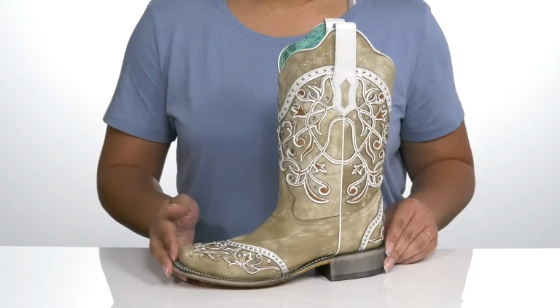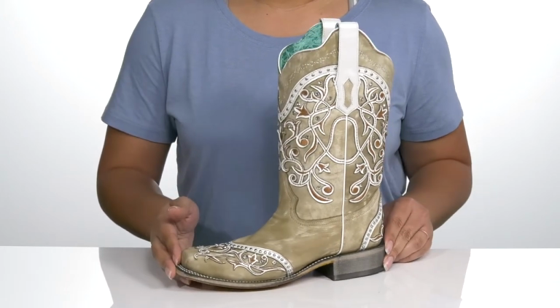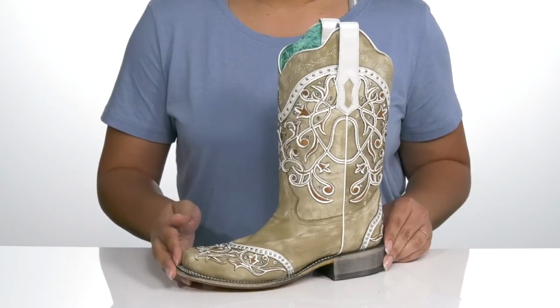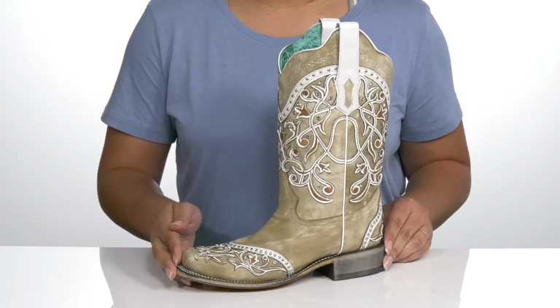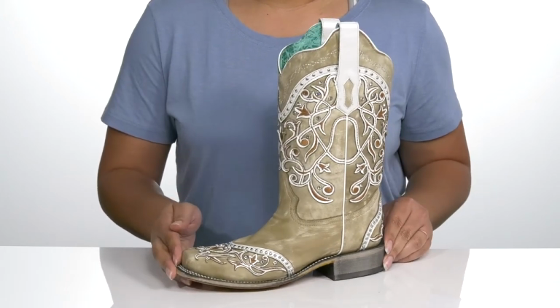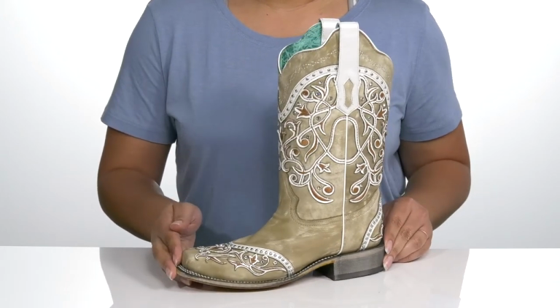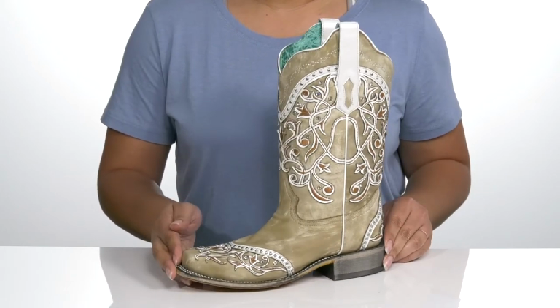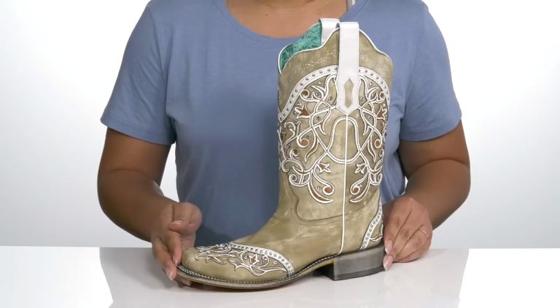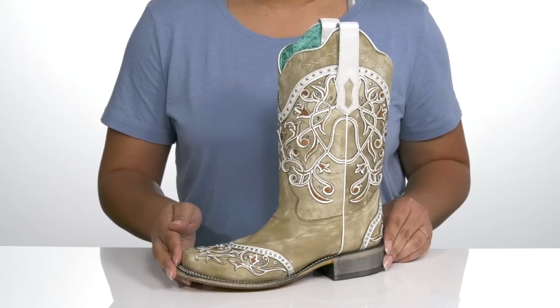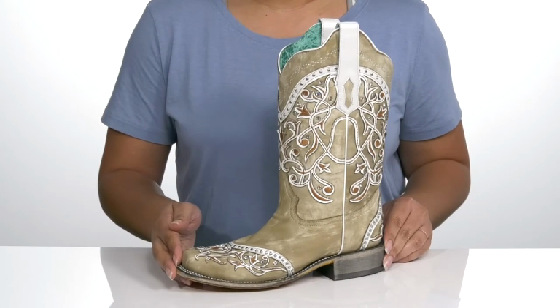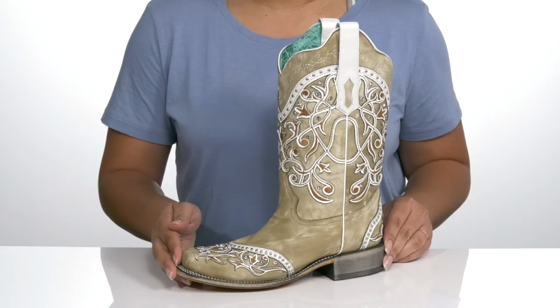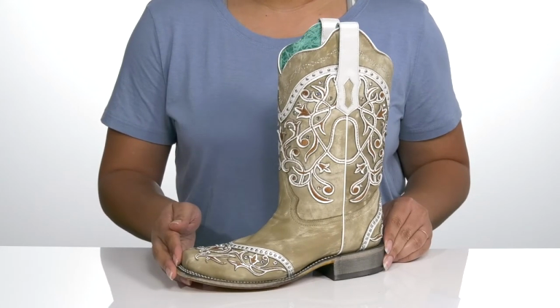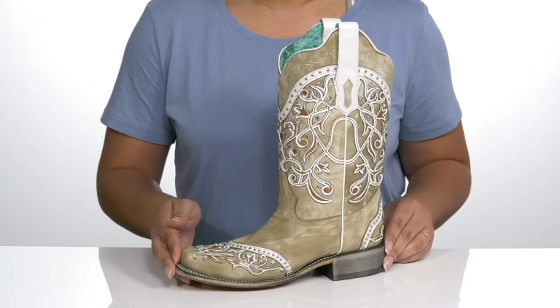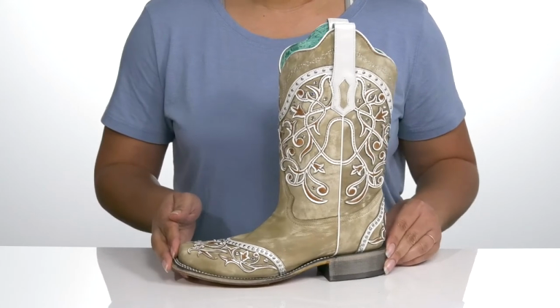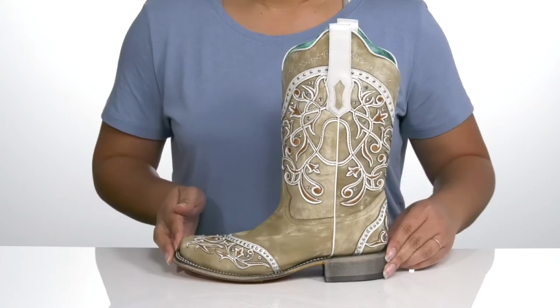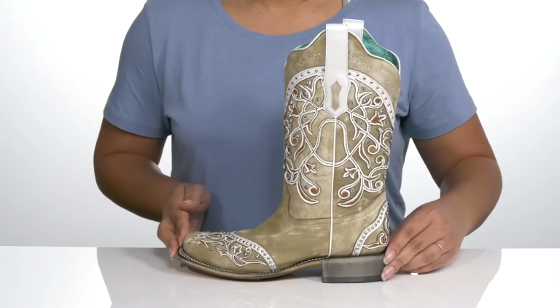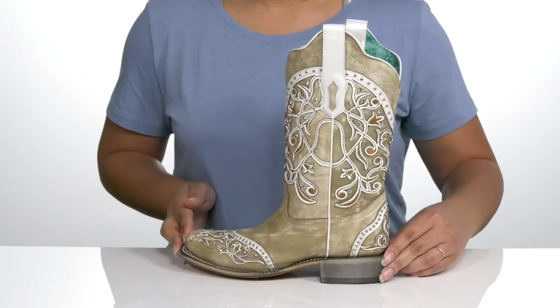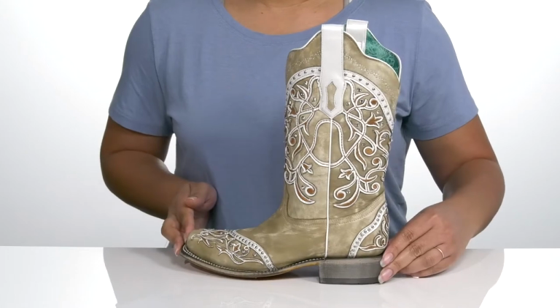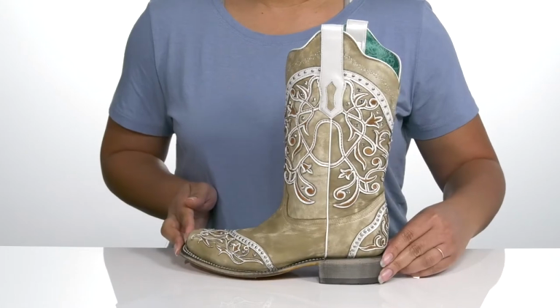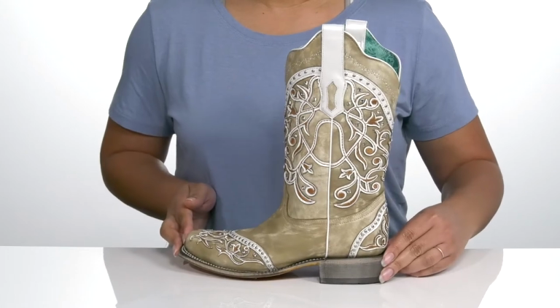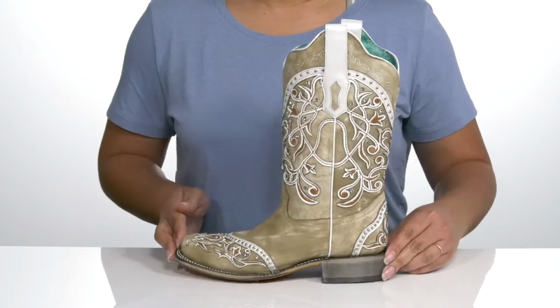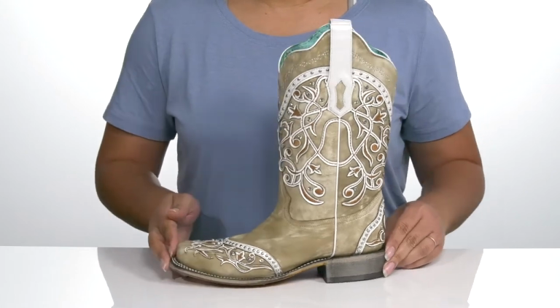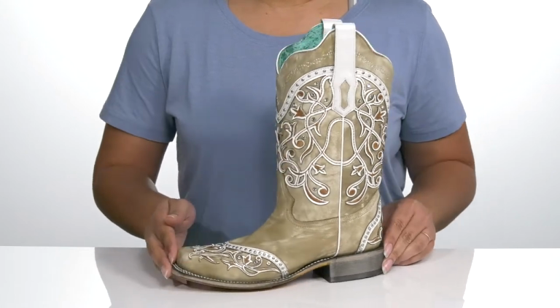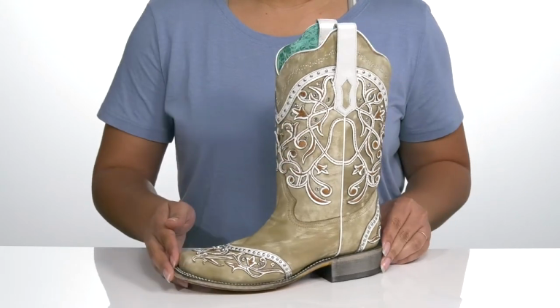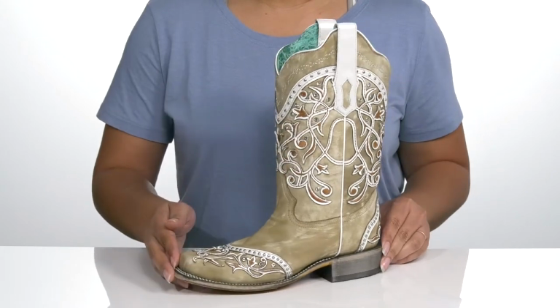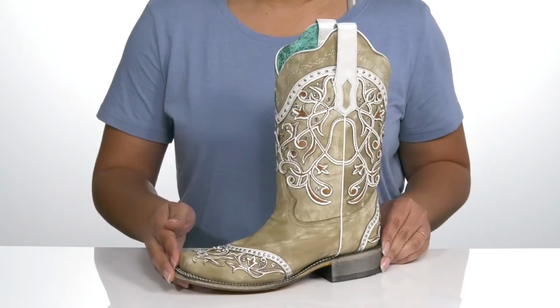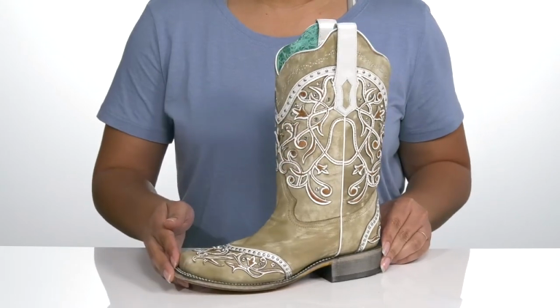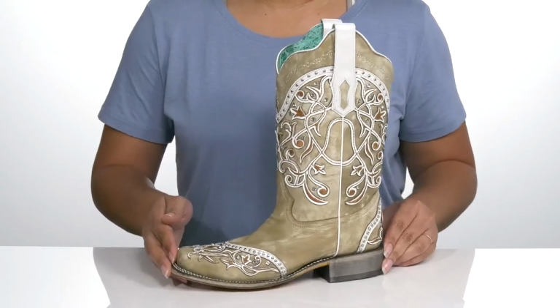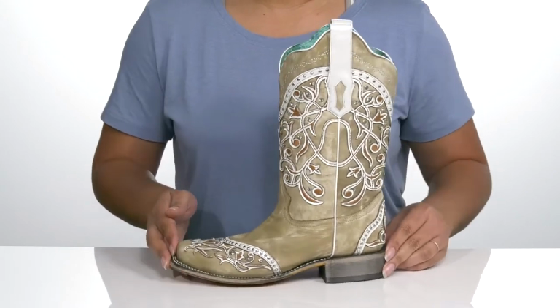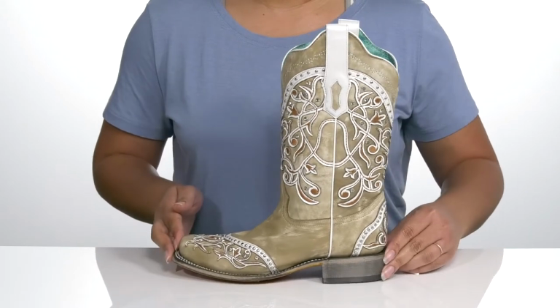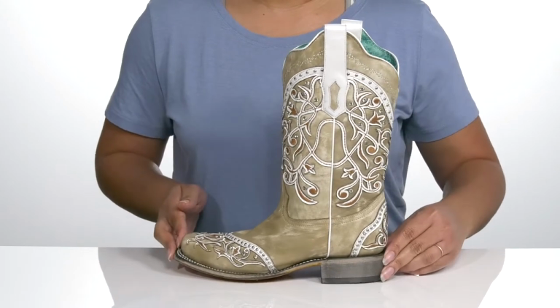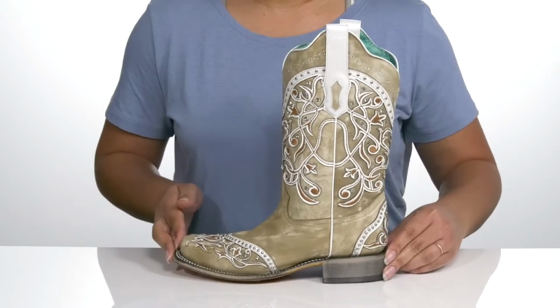That'll look great when you're out on the town with friends. These would look perfect with some skinny jeans and a nice jacket.